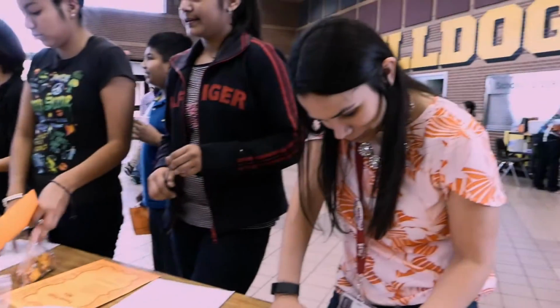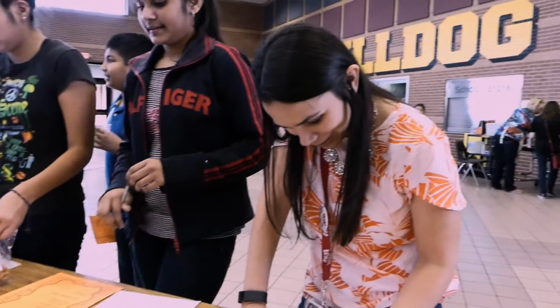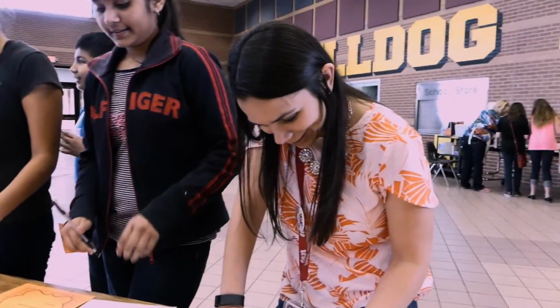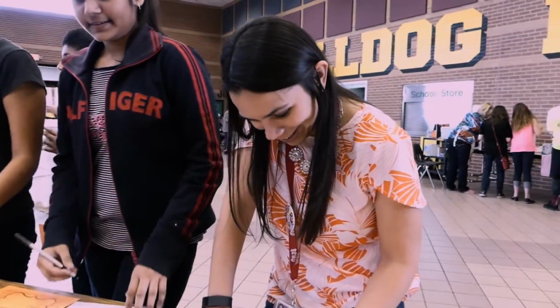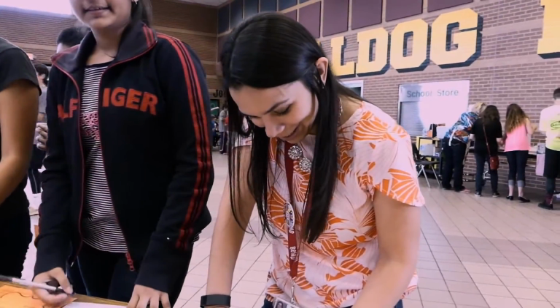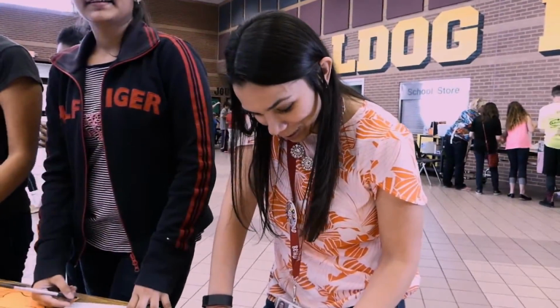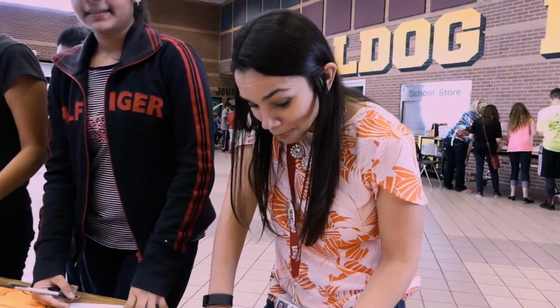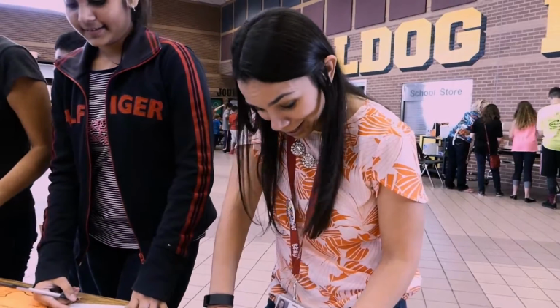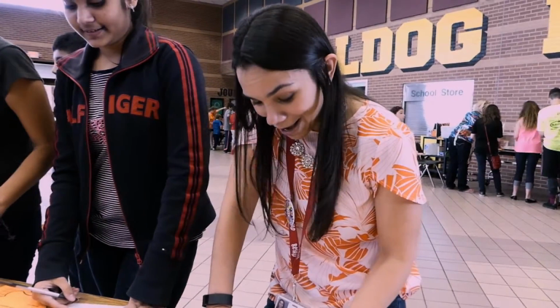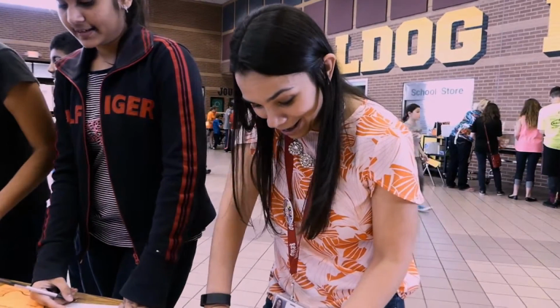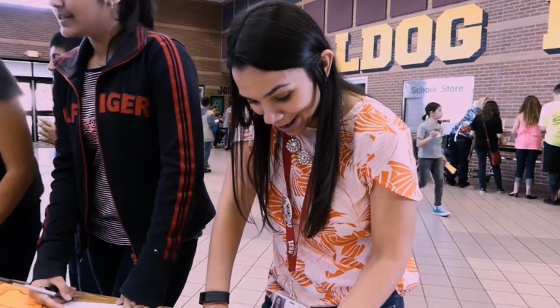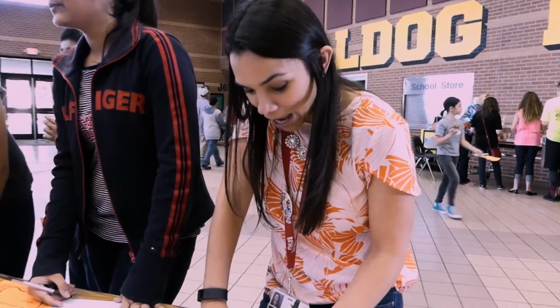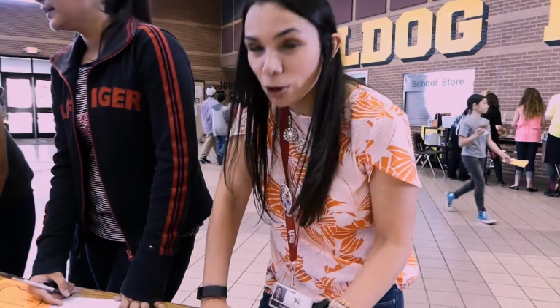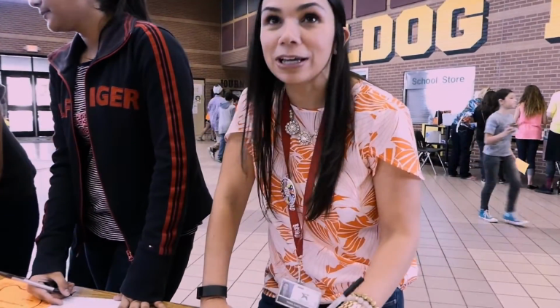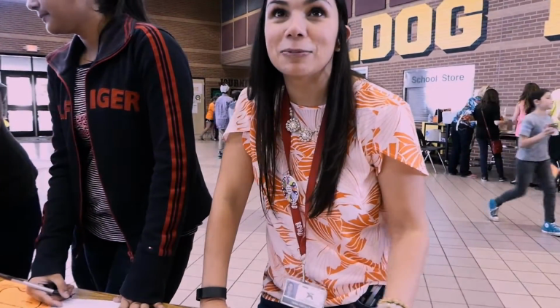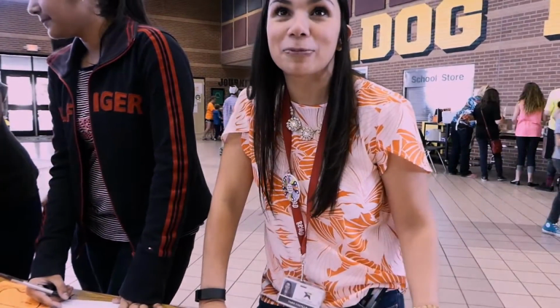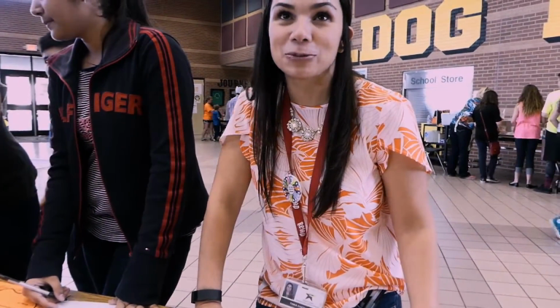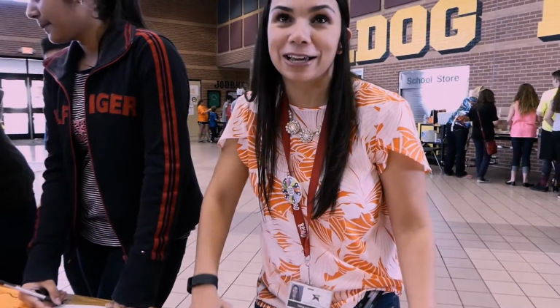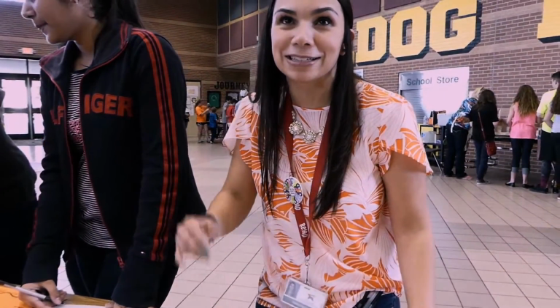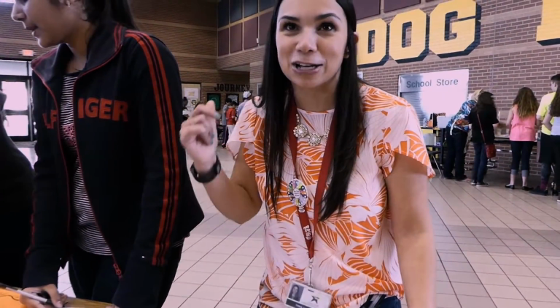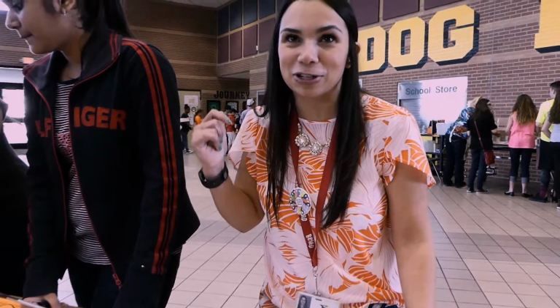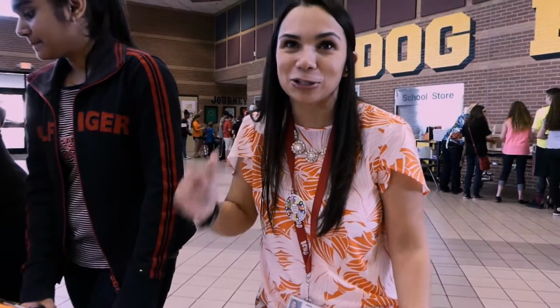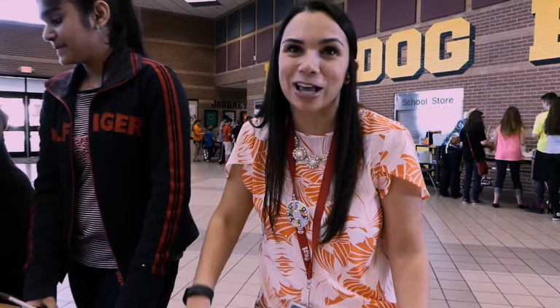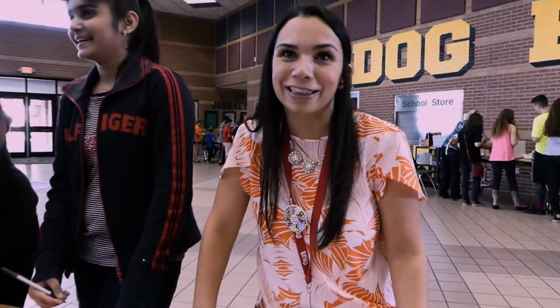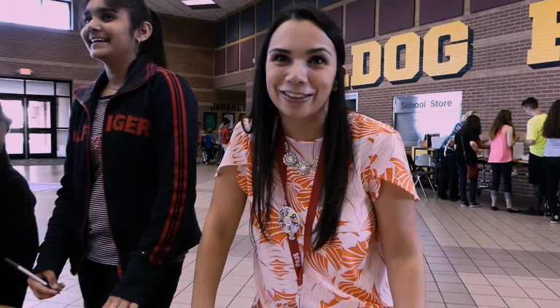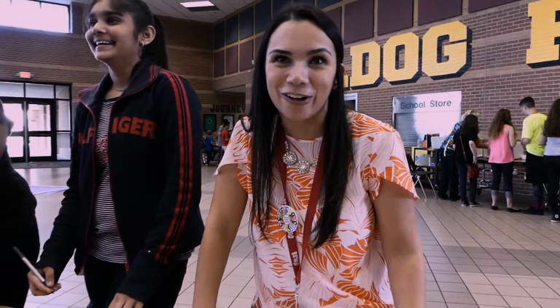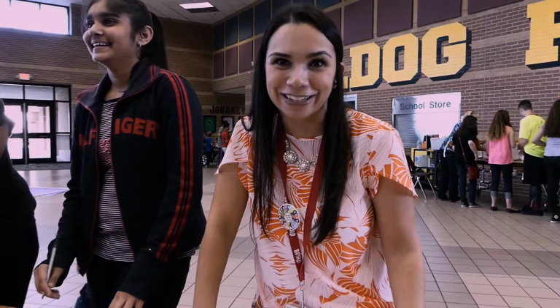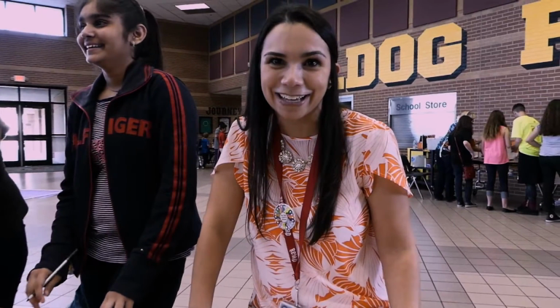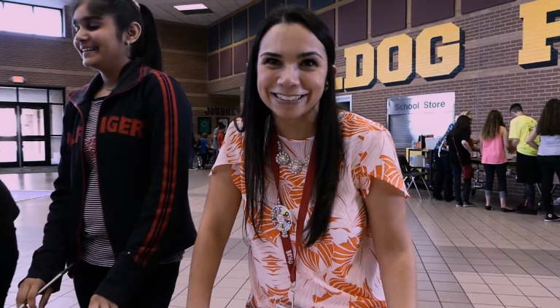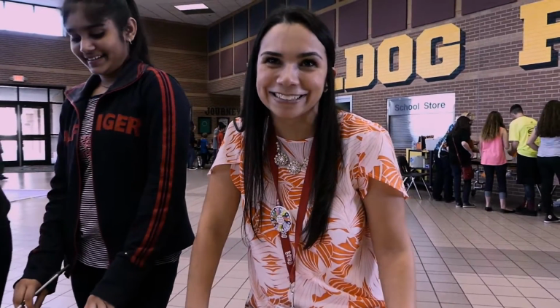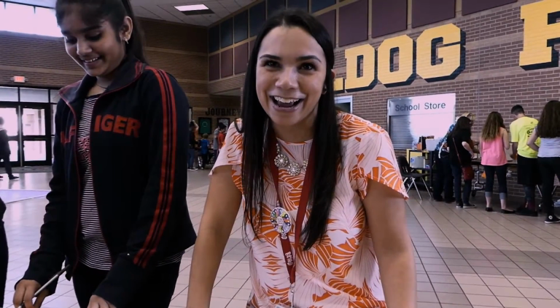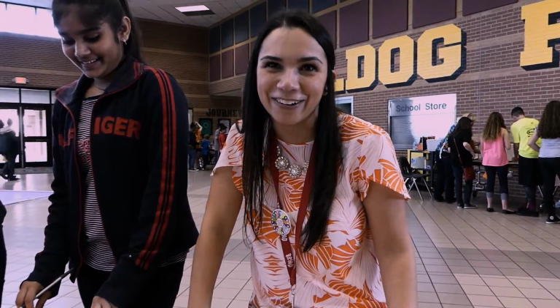Are you working the math problem so you can get snacks? I am working the math problem so I can get snacks for the teachers down at the end of the hall, yes. Yes I am.